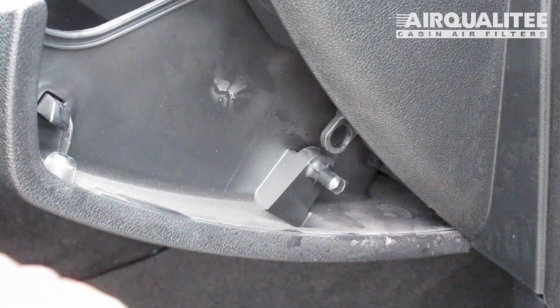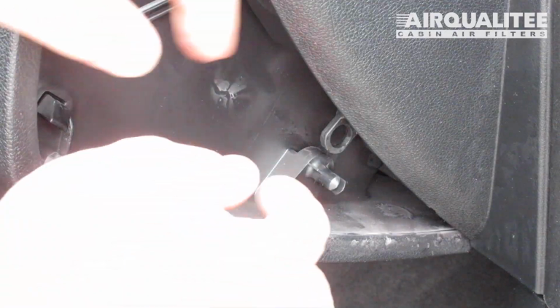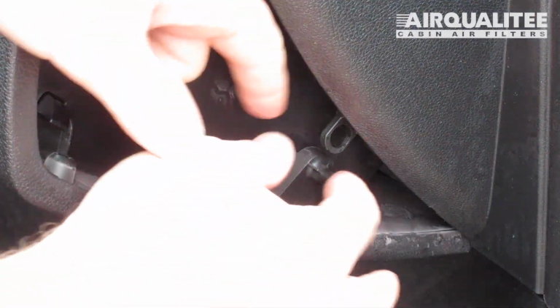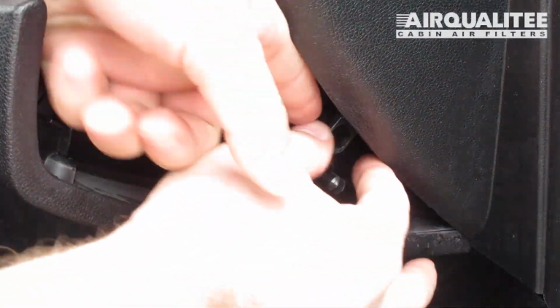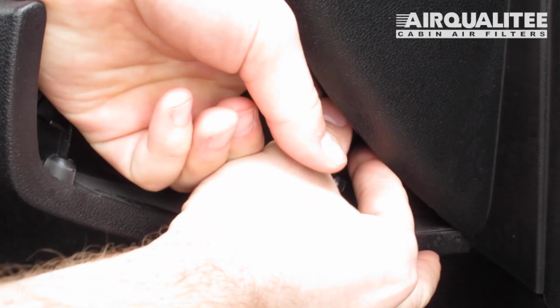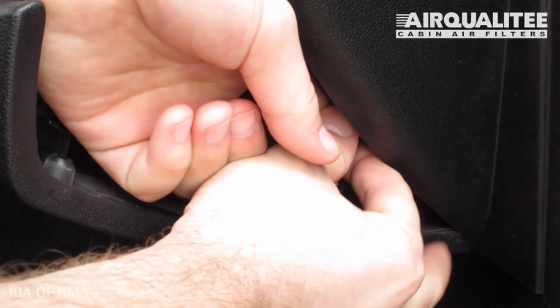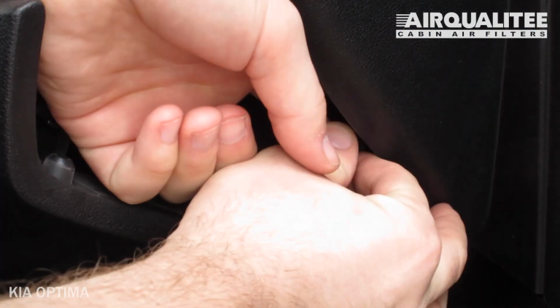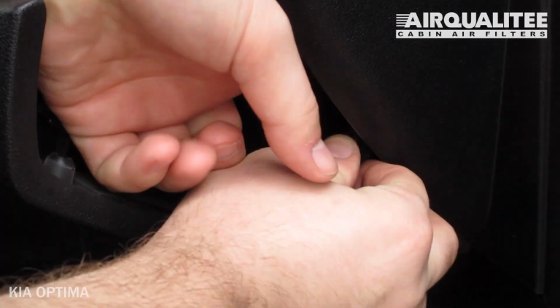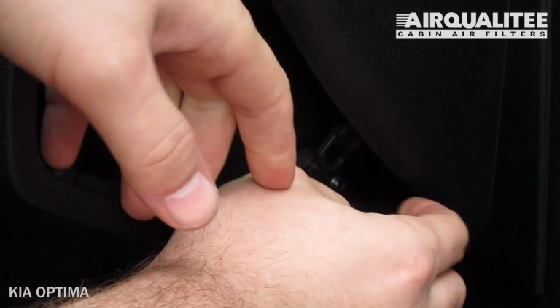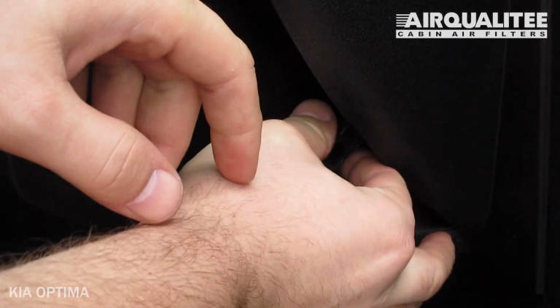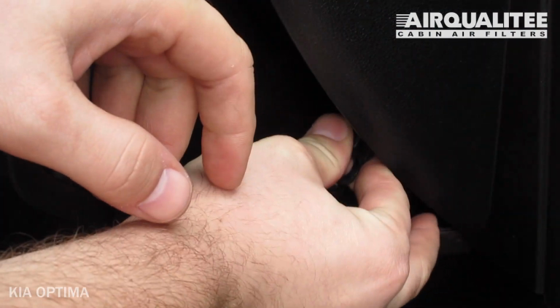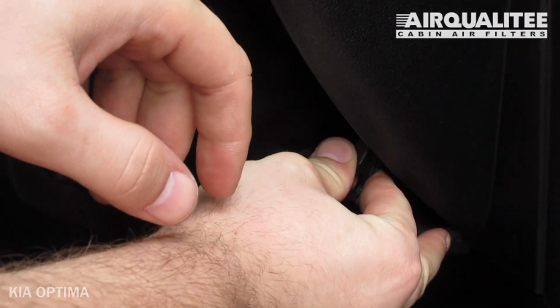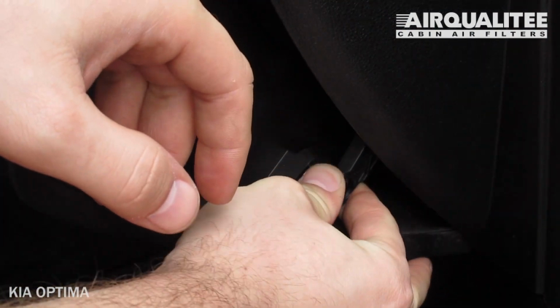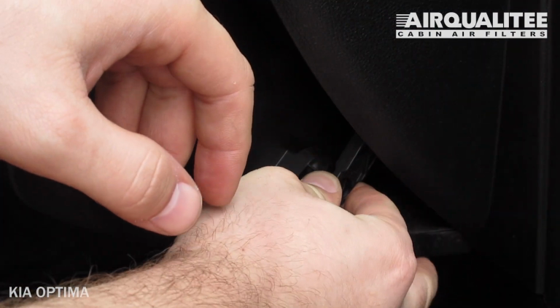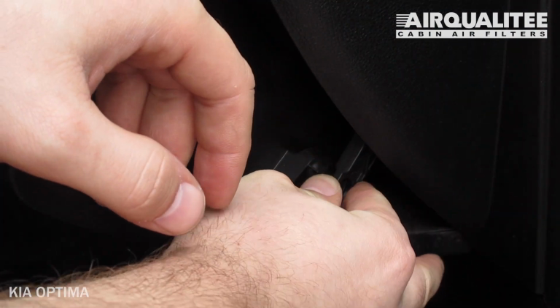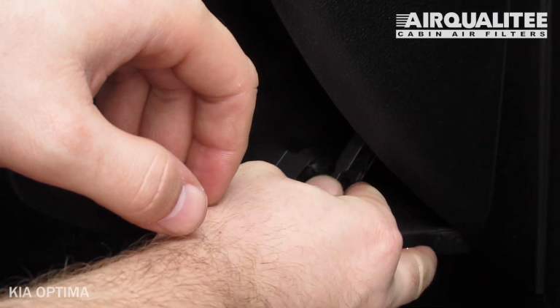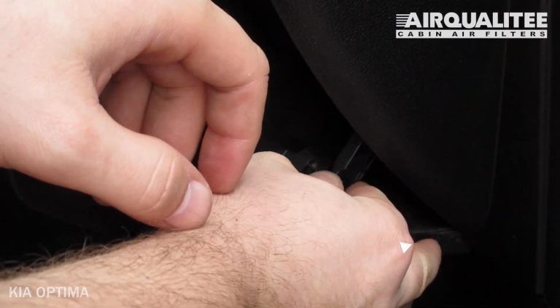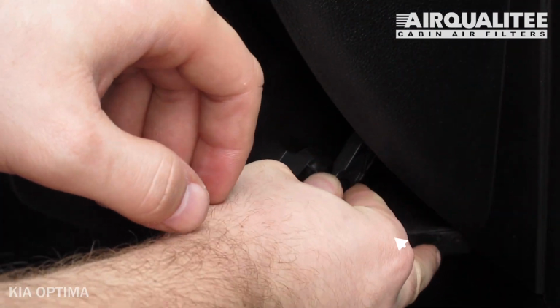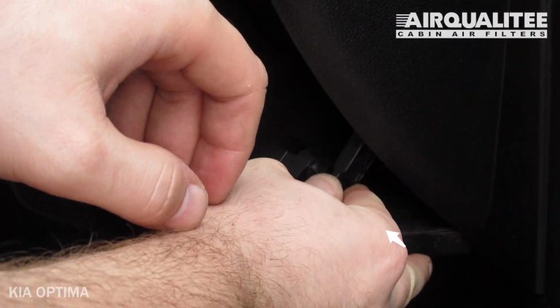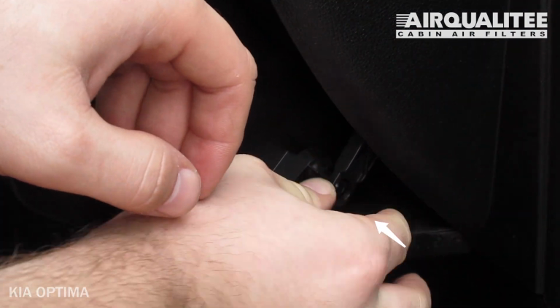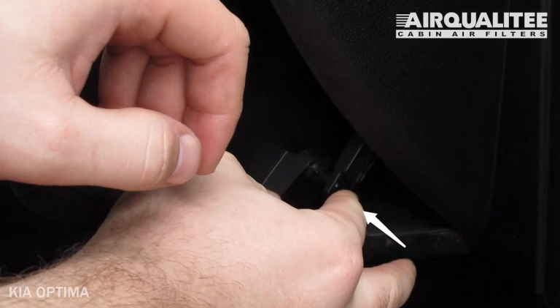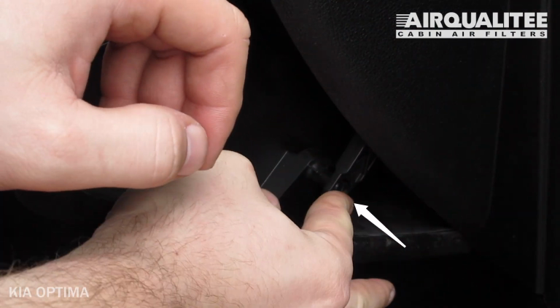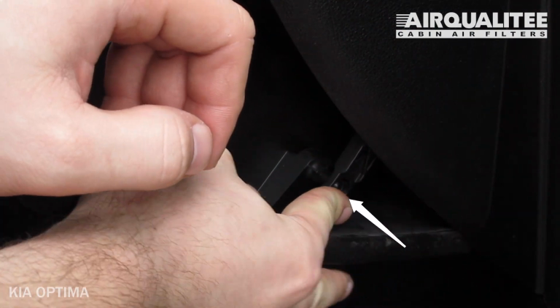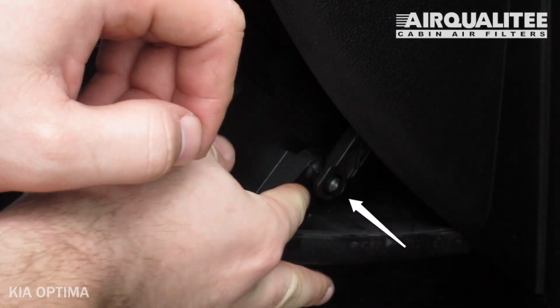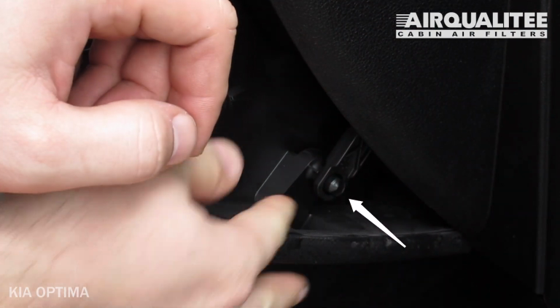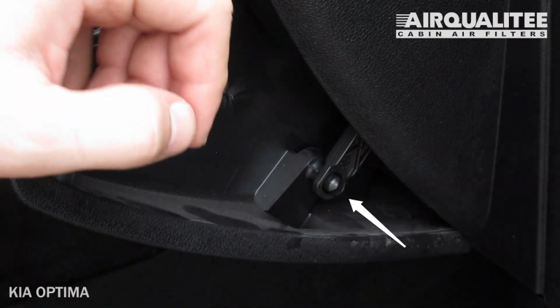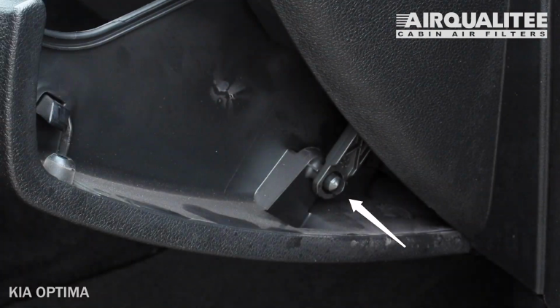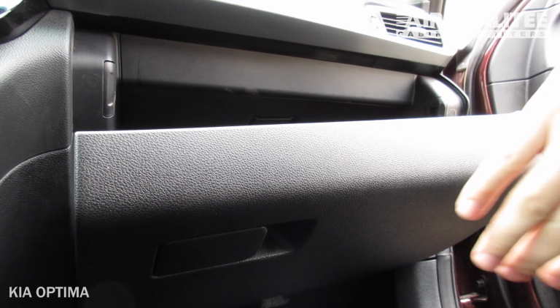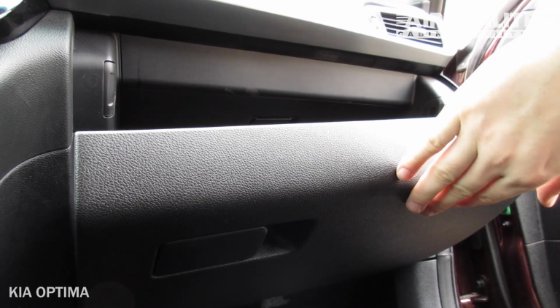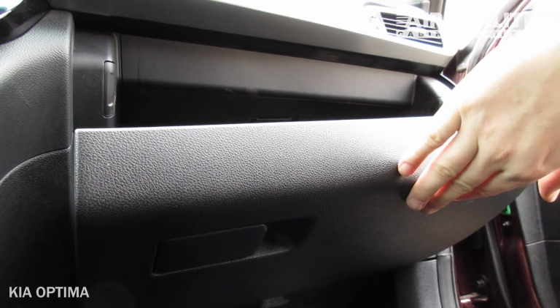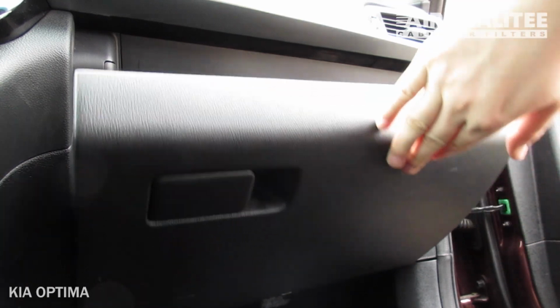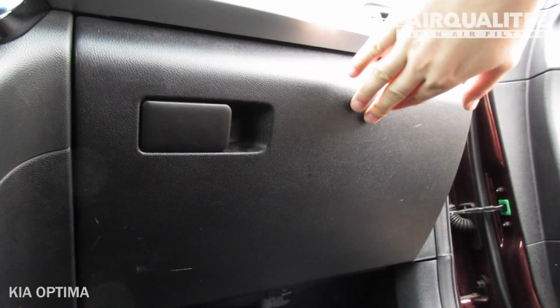Reinstall the dampener arm. Close the glove box.